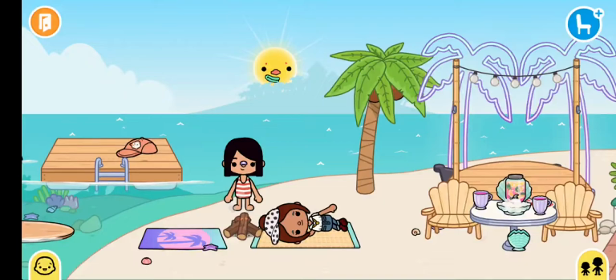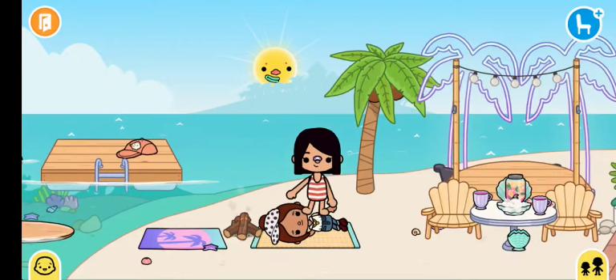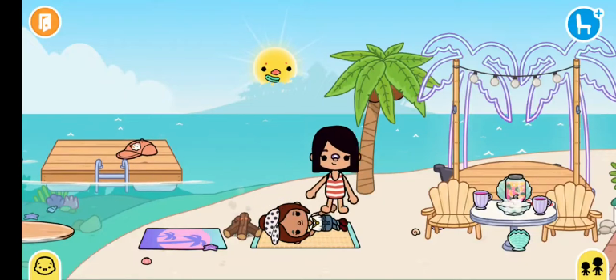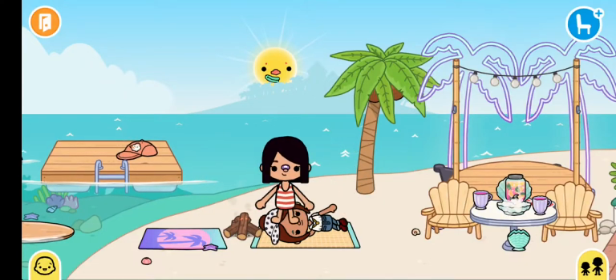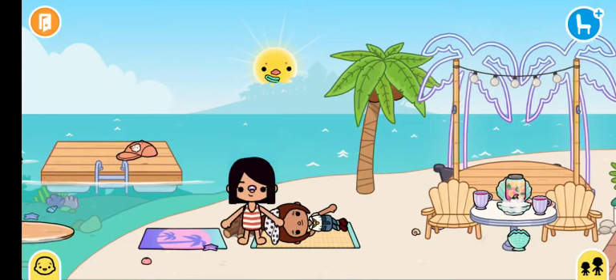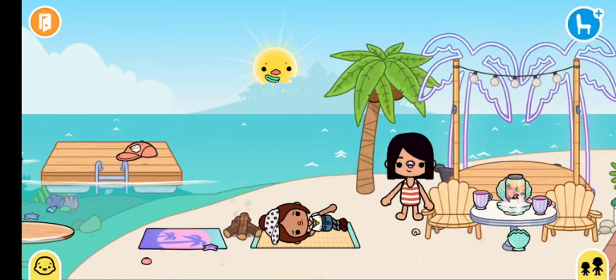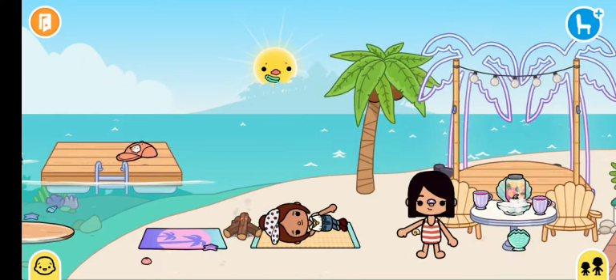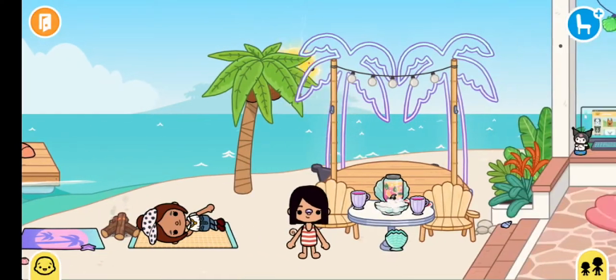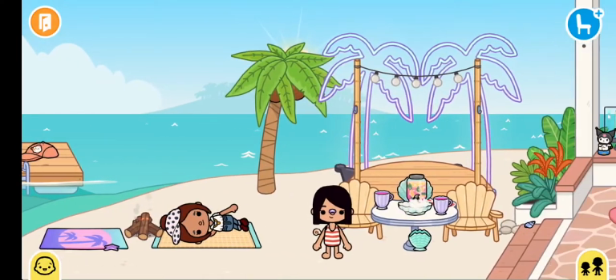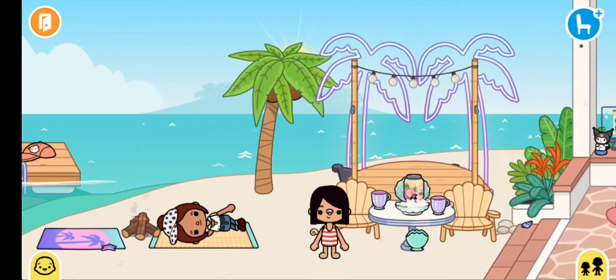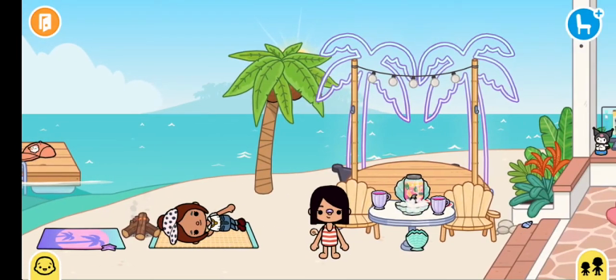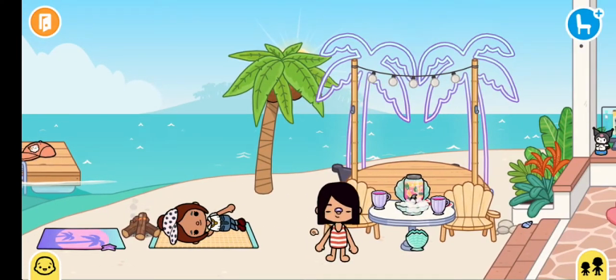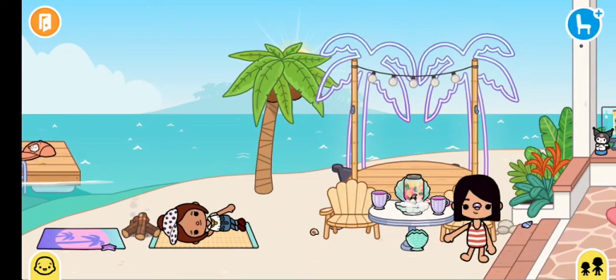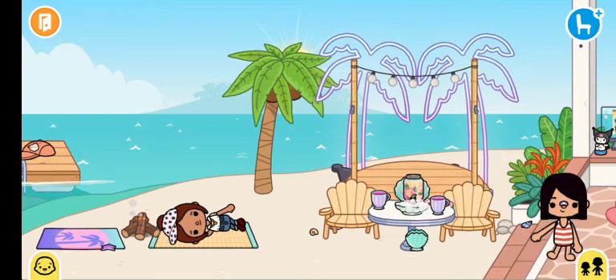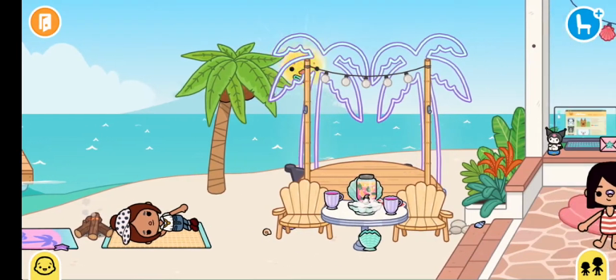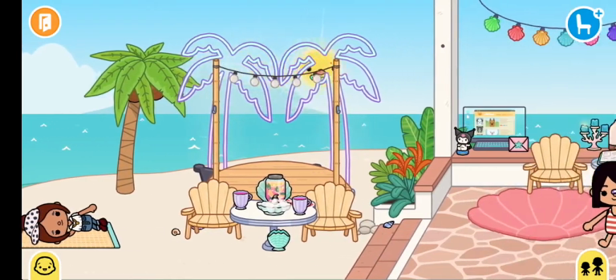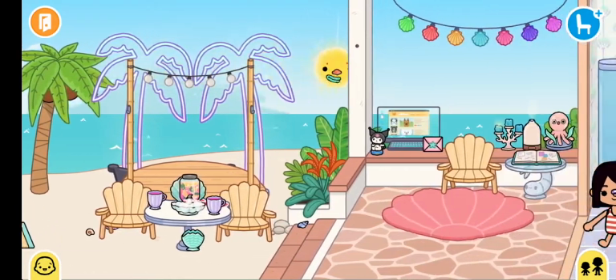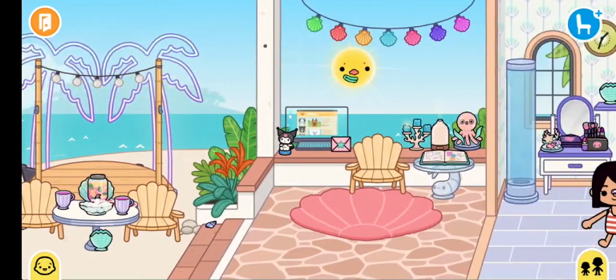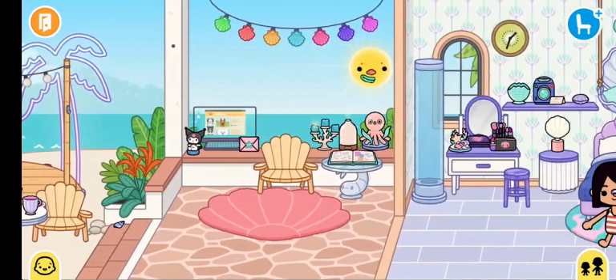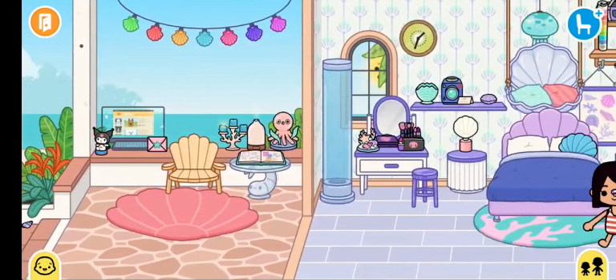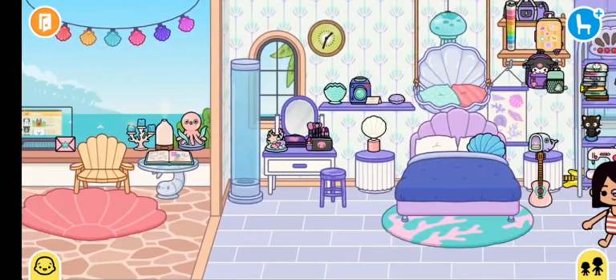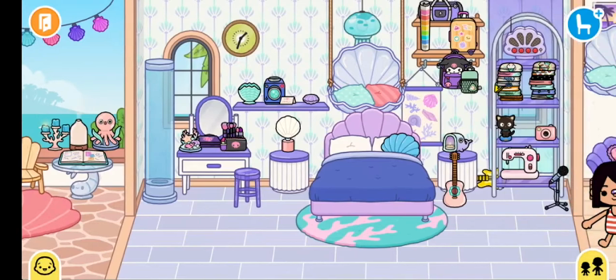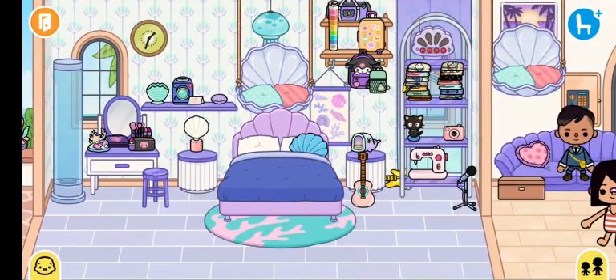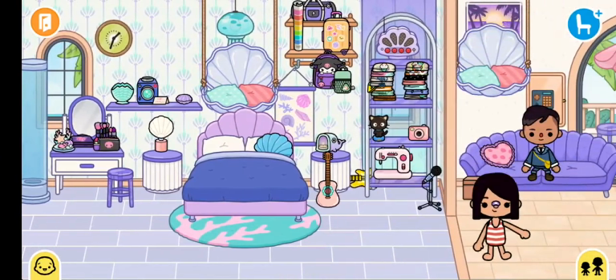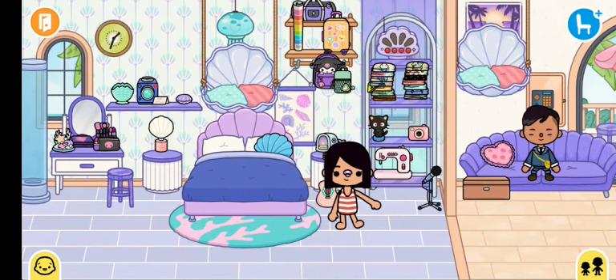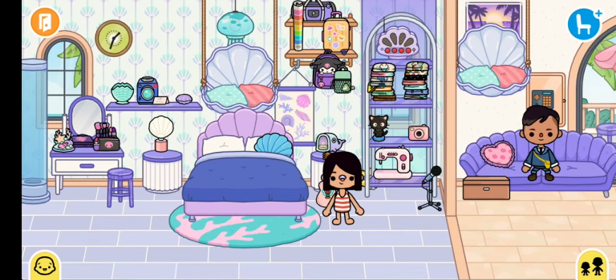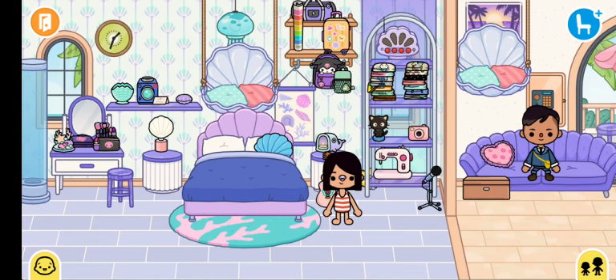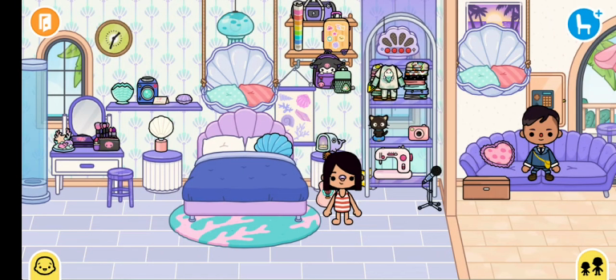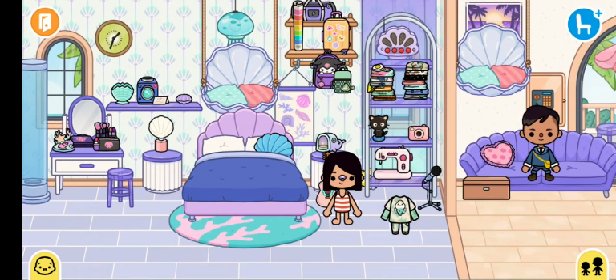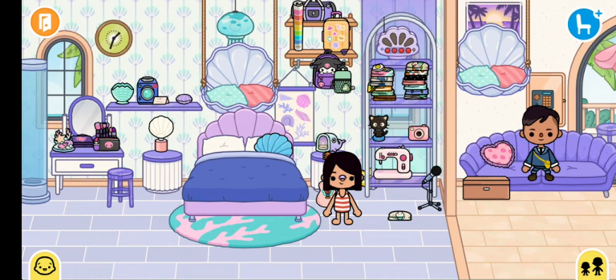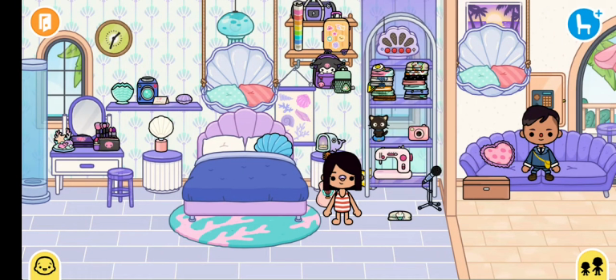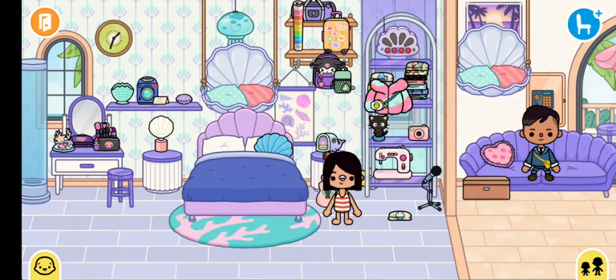Hello guys, today I'm going to give you a tour of the beach house. So the first spot is — let me just change my clothes.